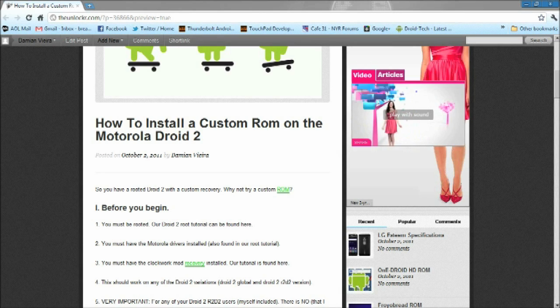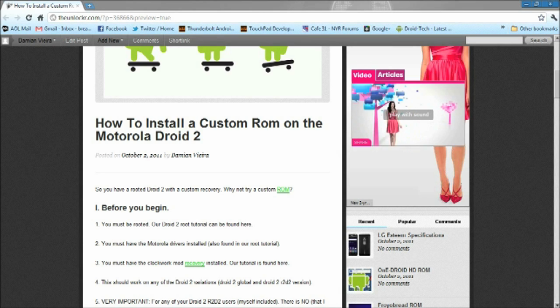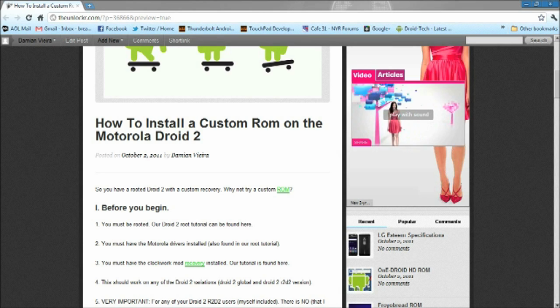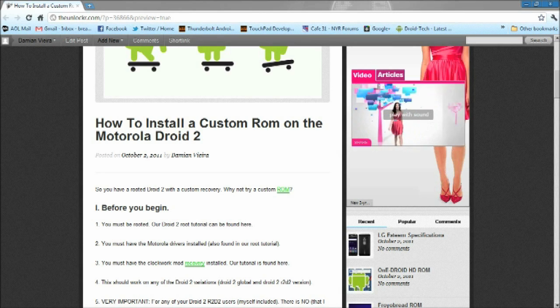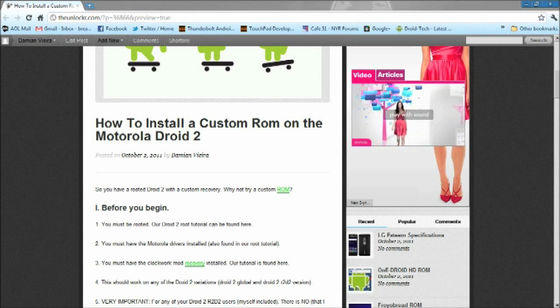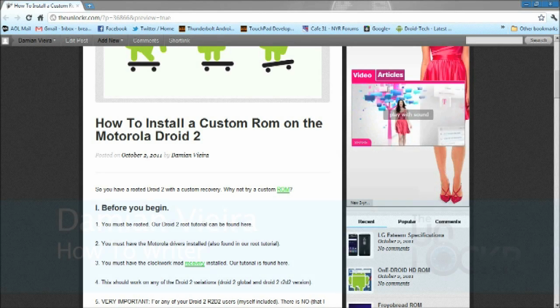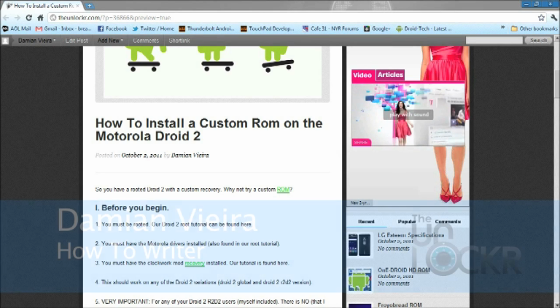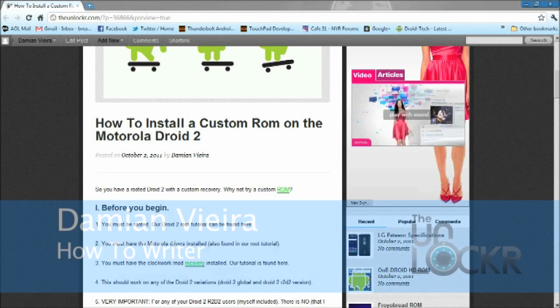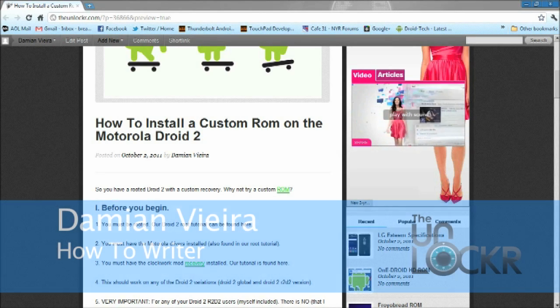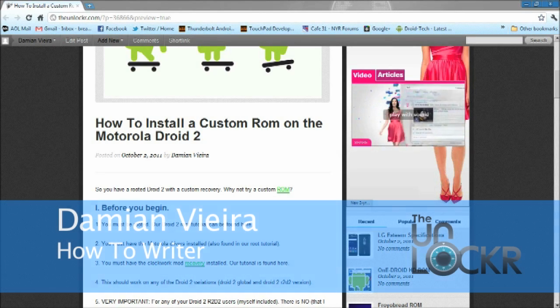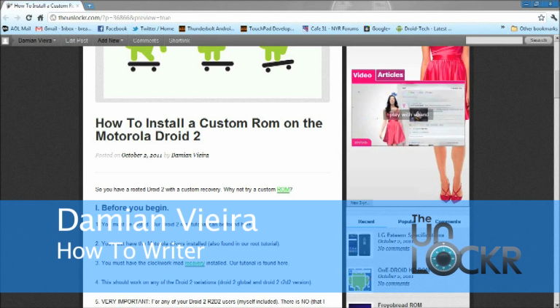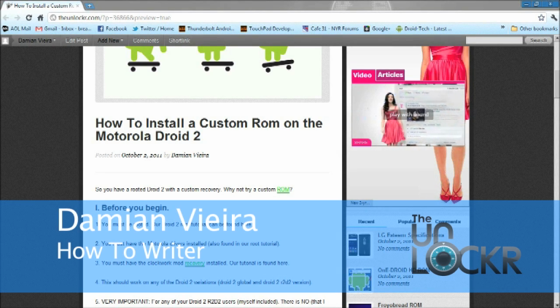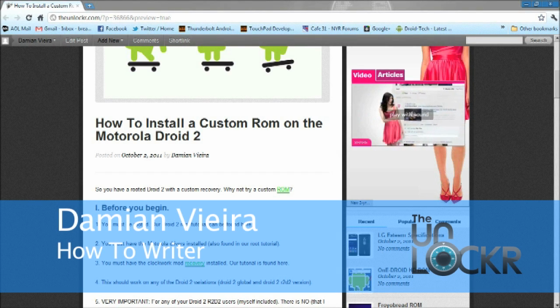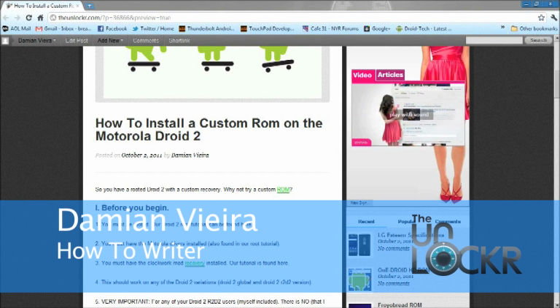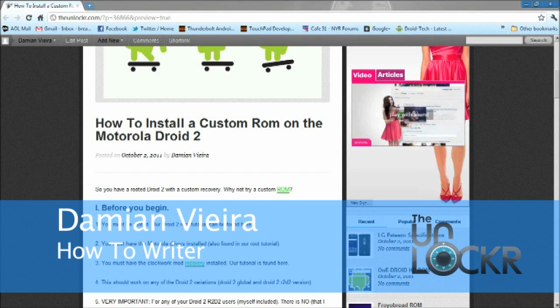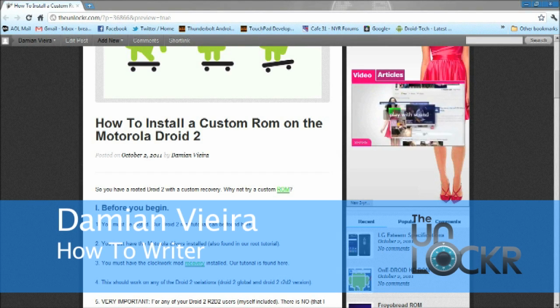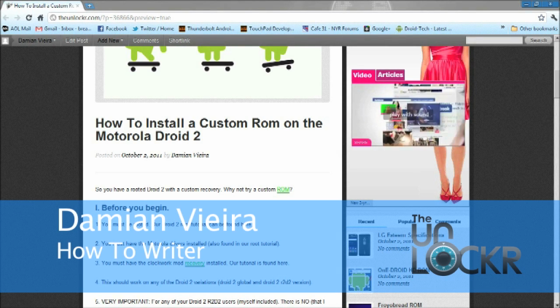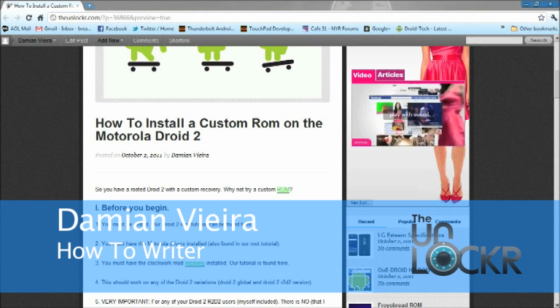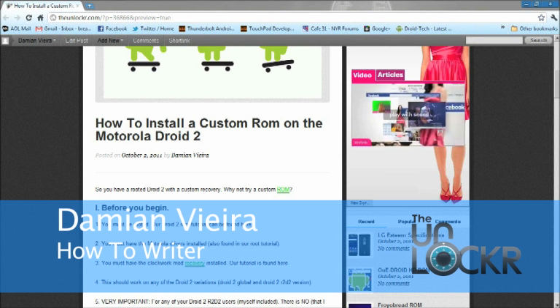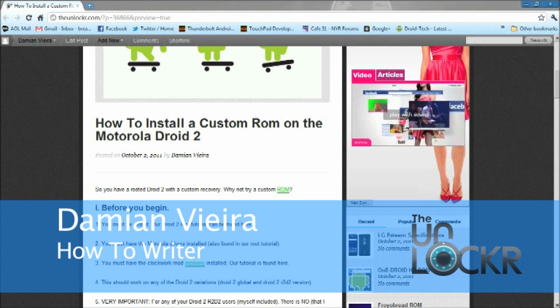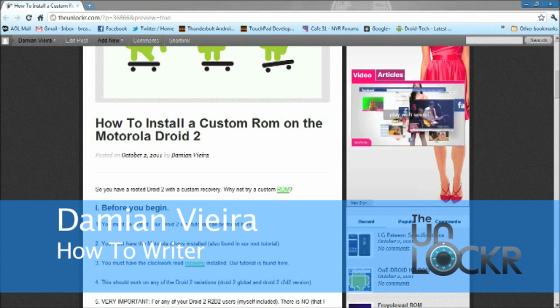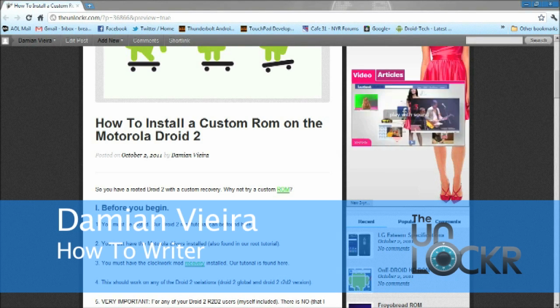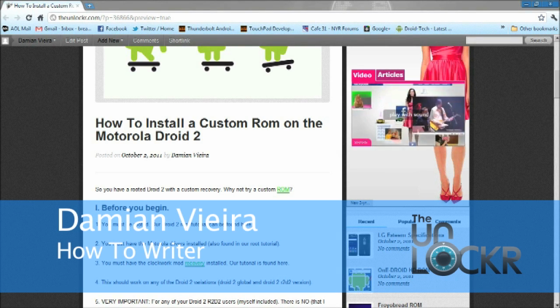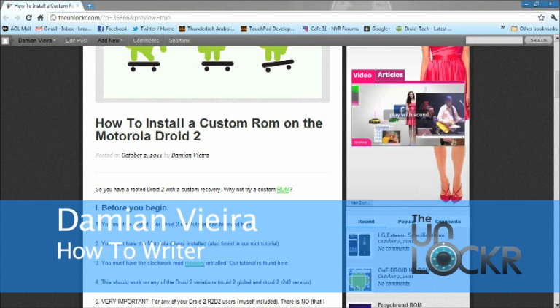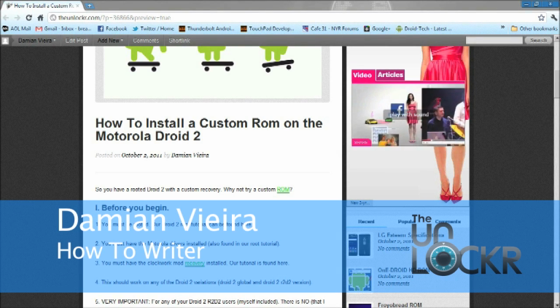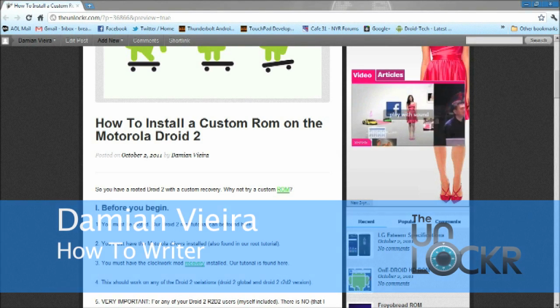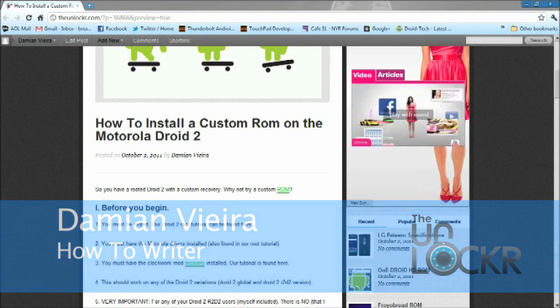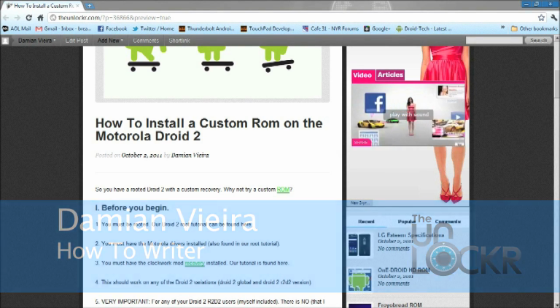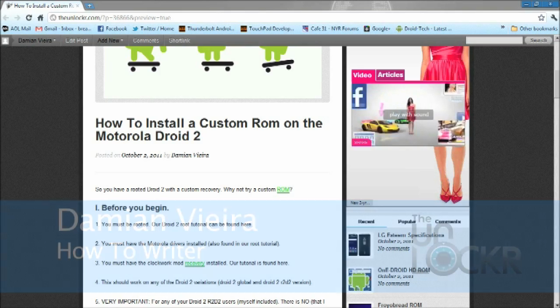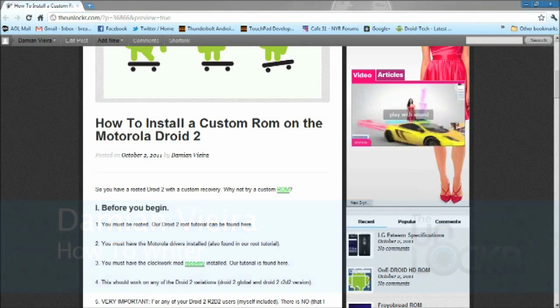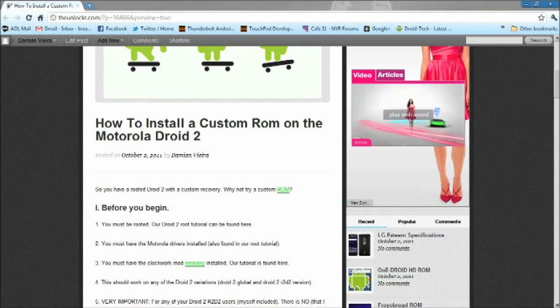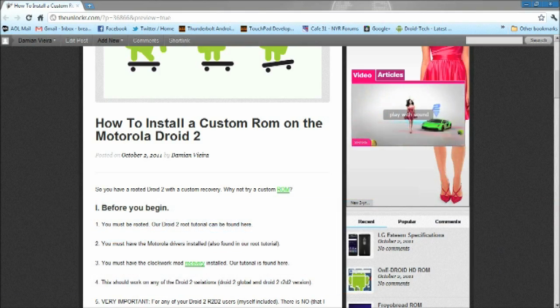Hey guys, it's Damien with TheUnlocker.com. In this video, I'm going to show you how to load a custom ROM on the Motorola Droid 2.